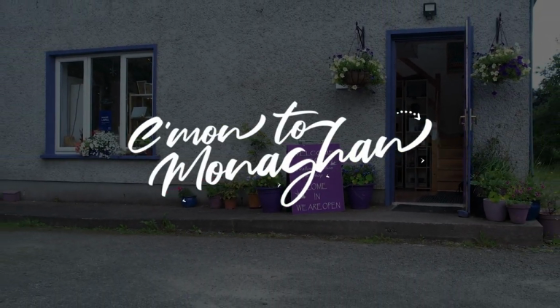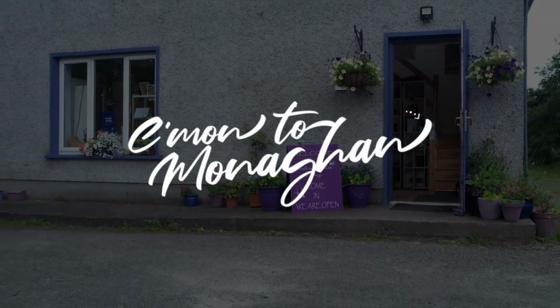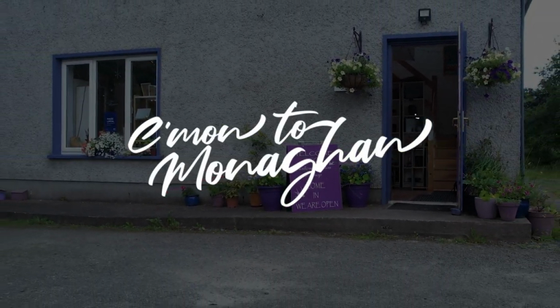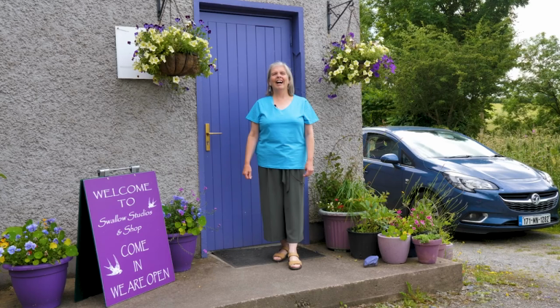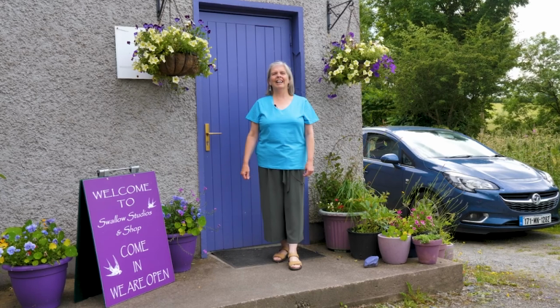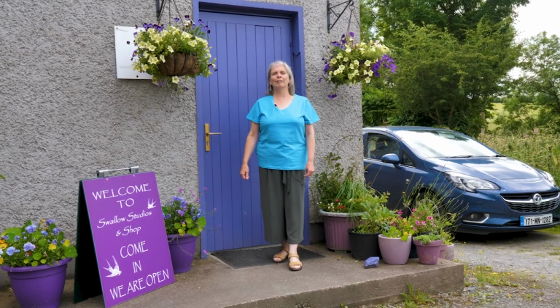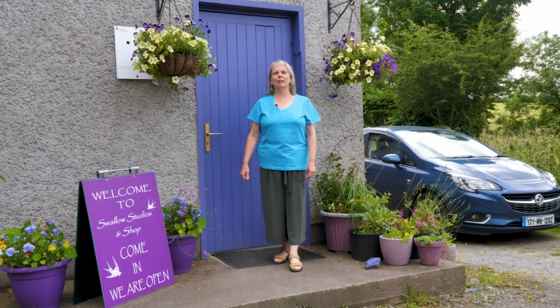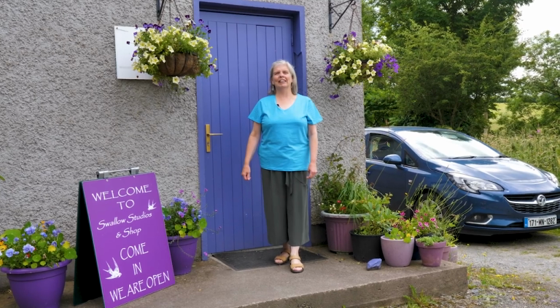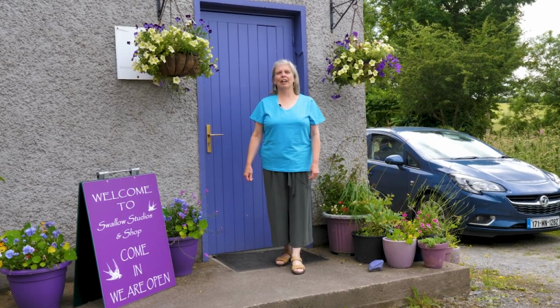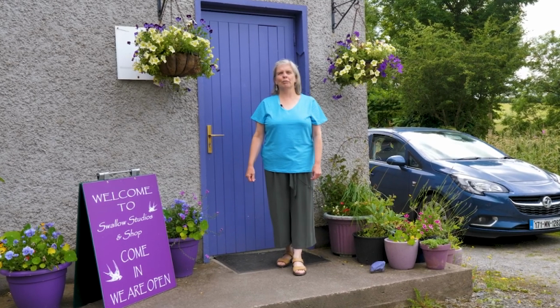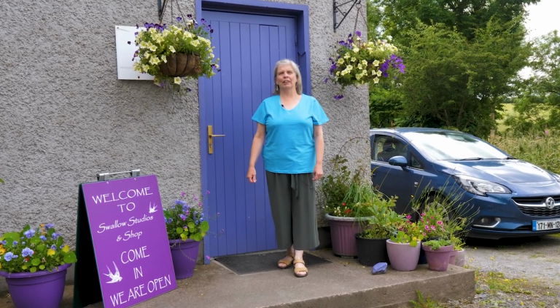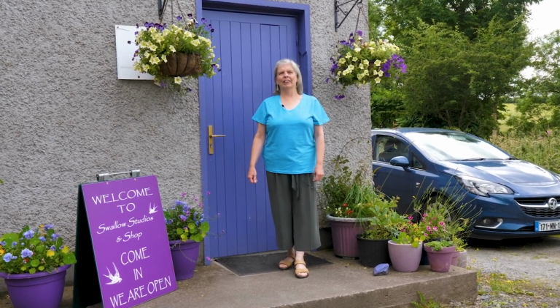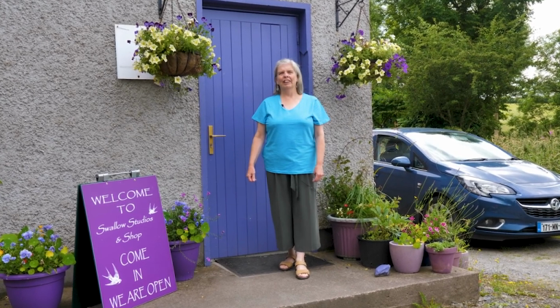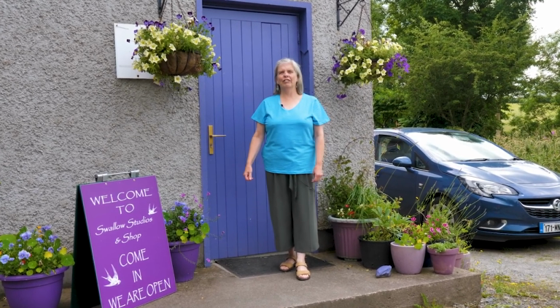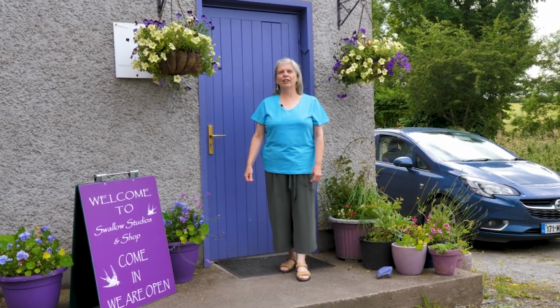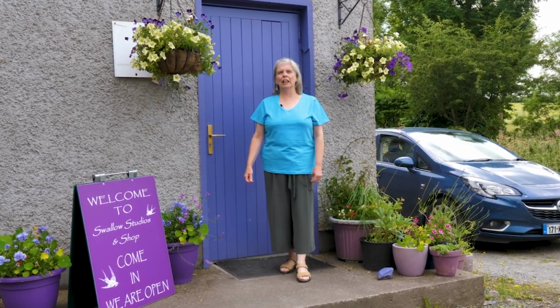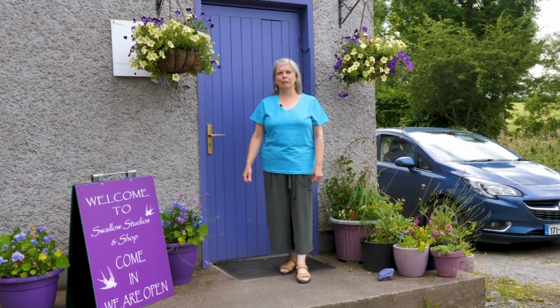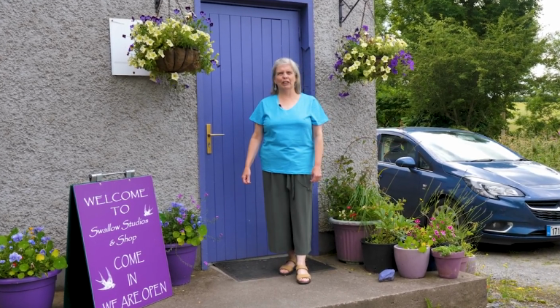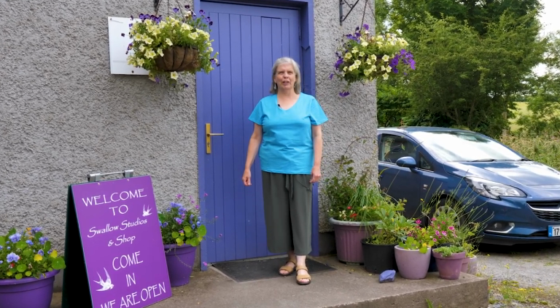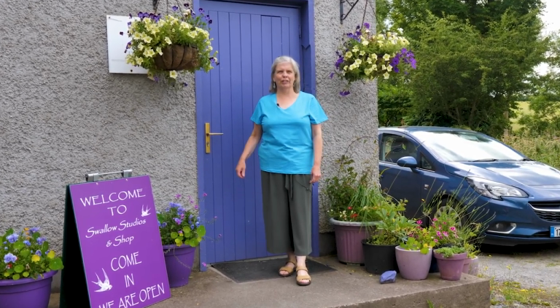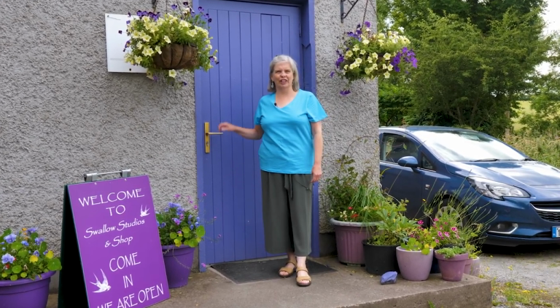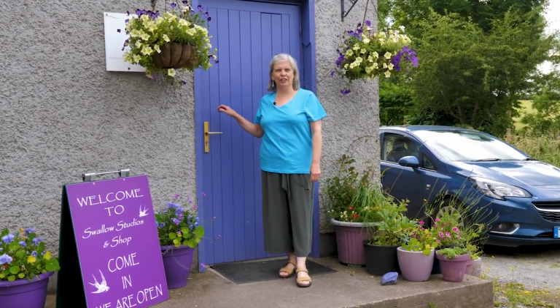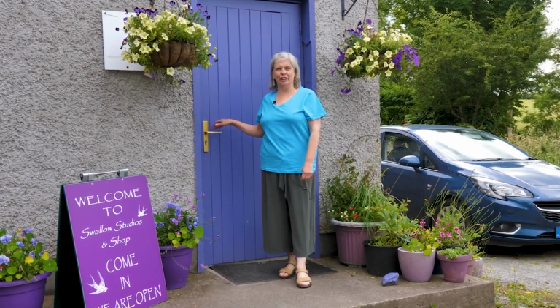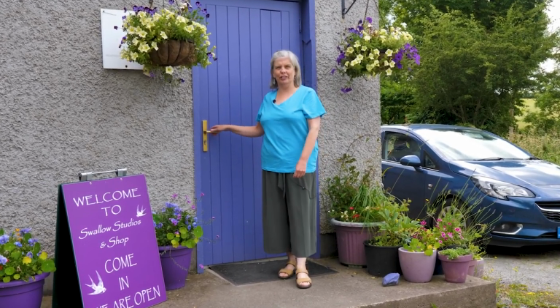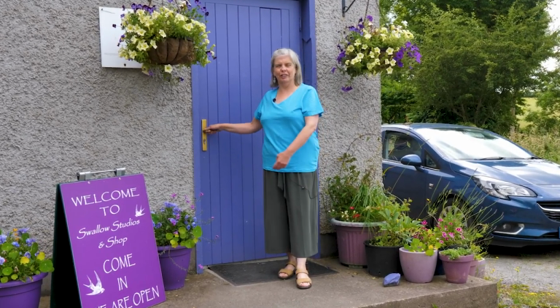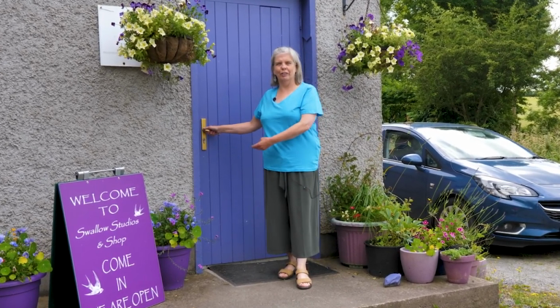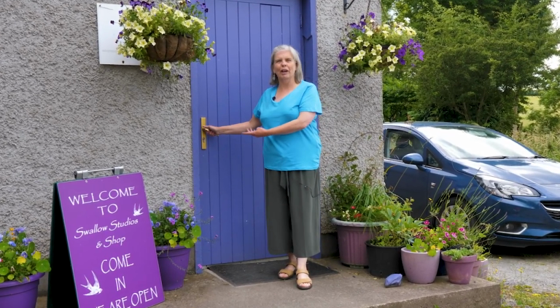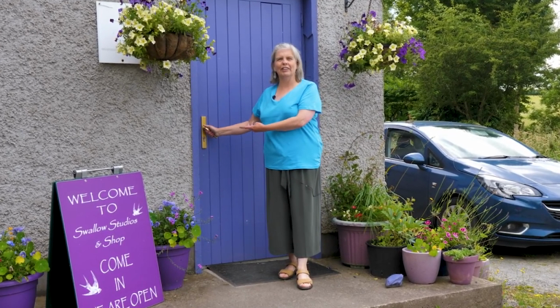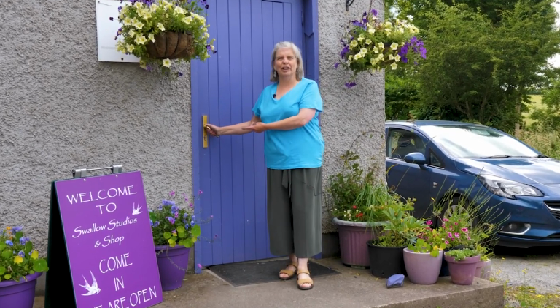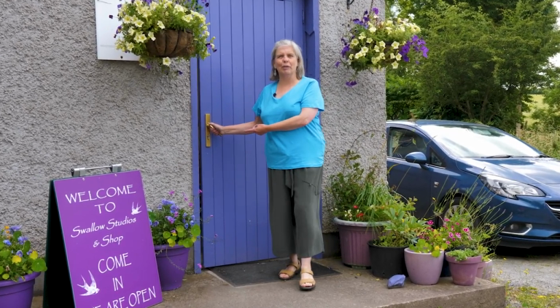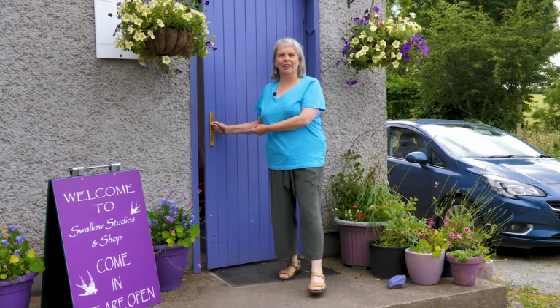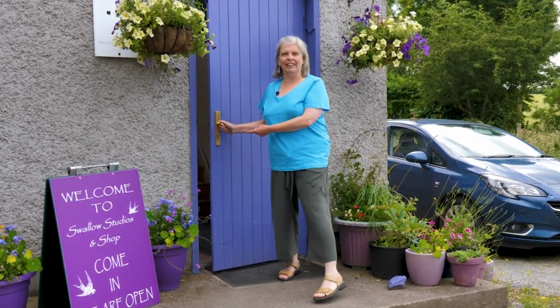Hi, I'm Louise Lockman. You're very welcome to Swallow Studios. Why don't you come on in?